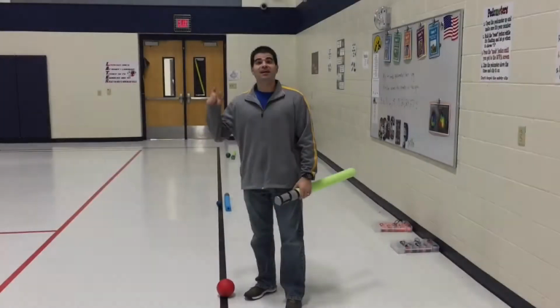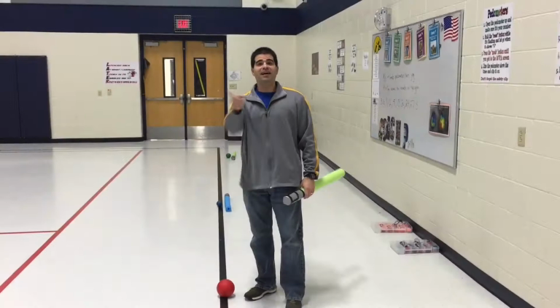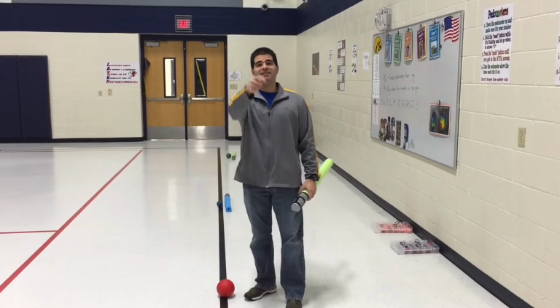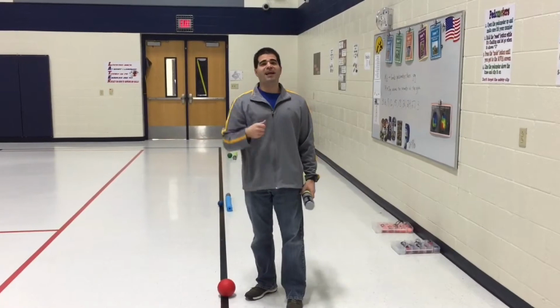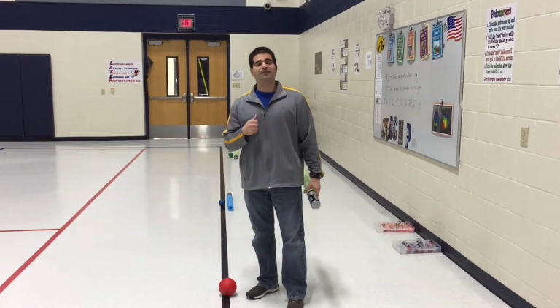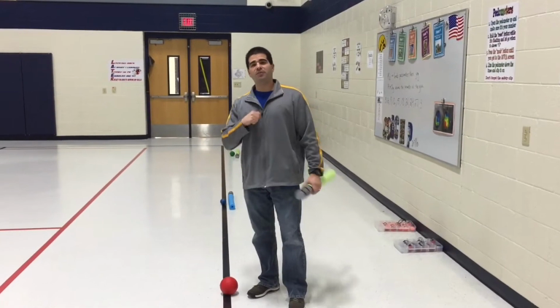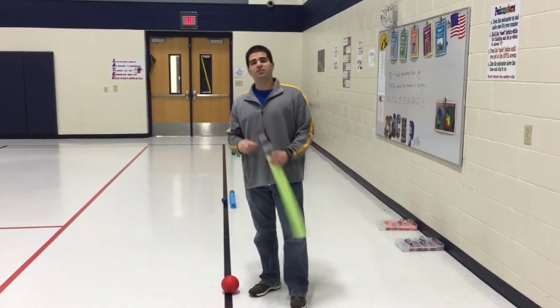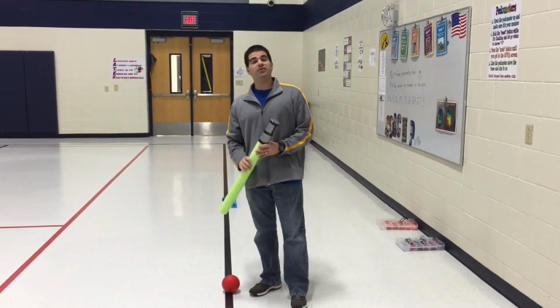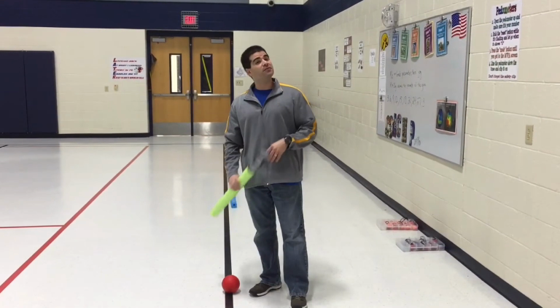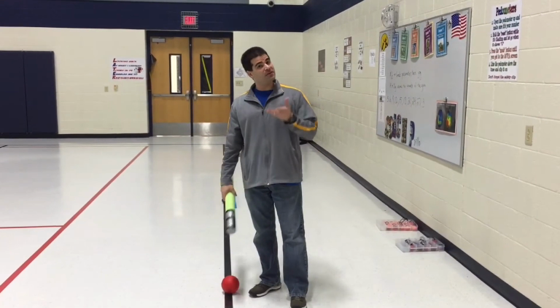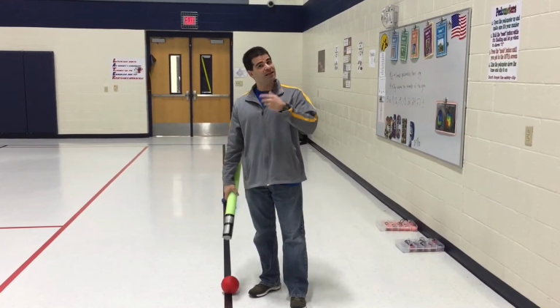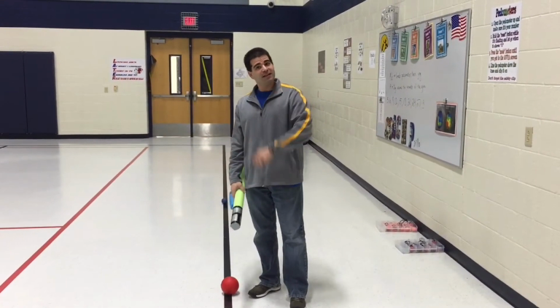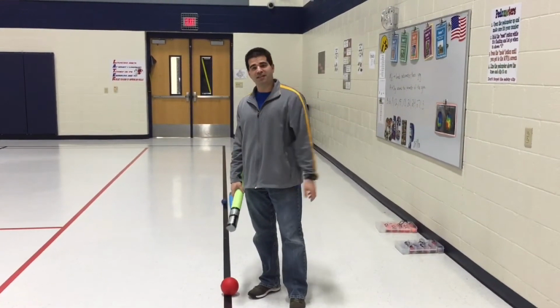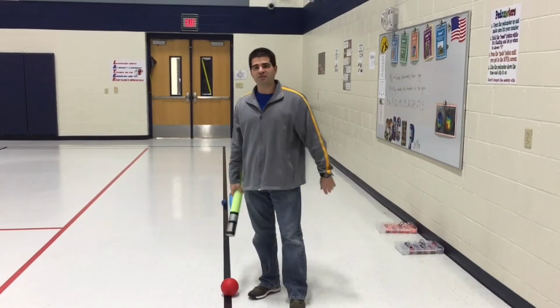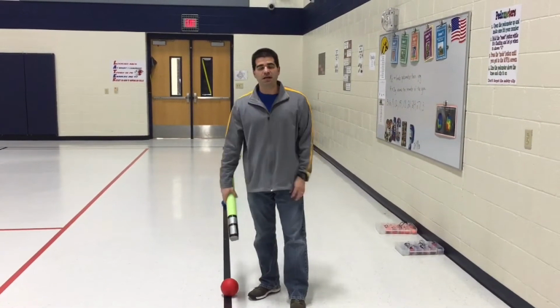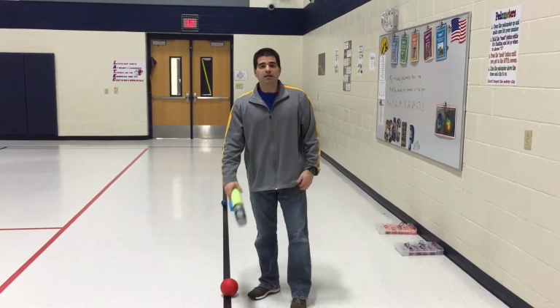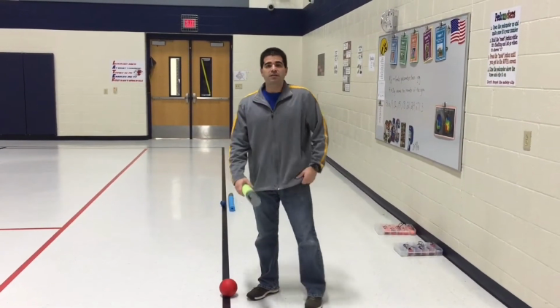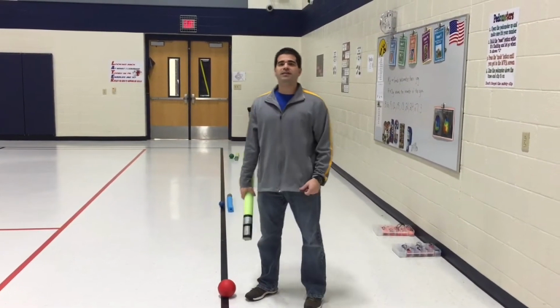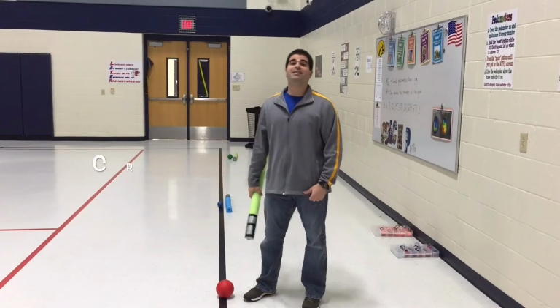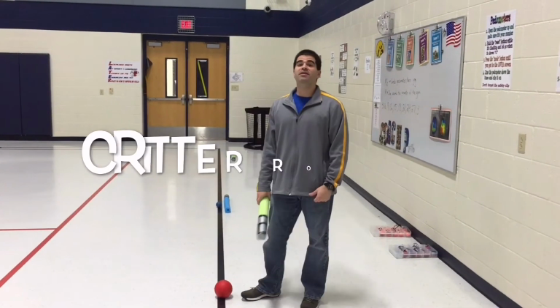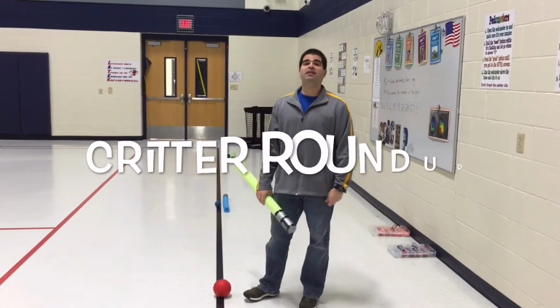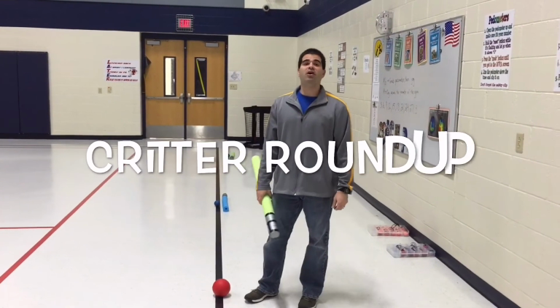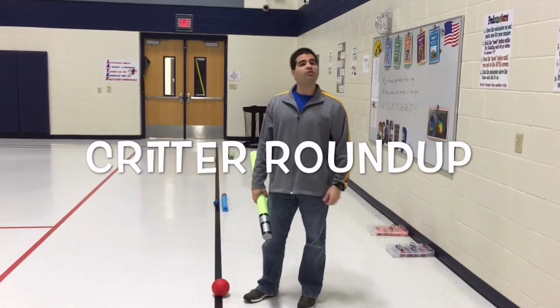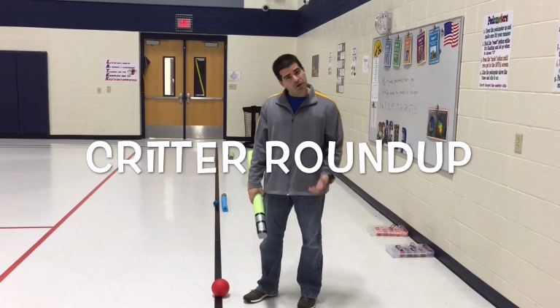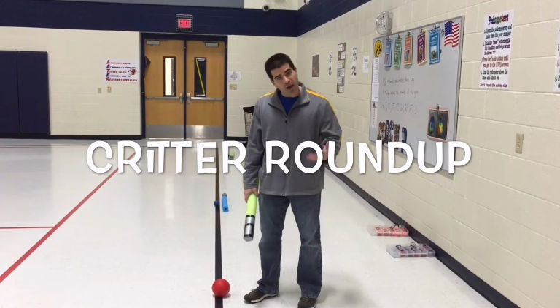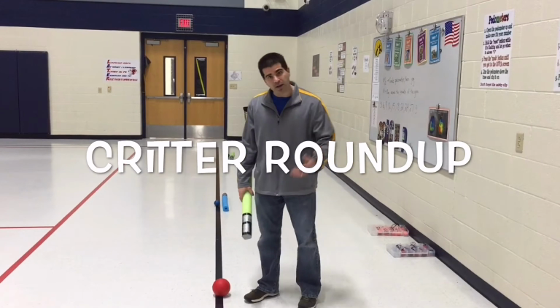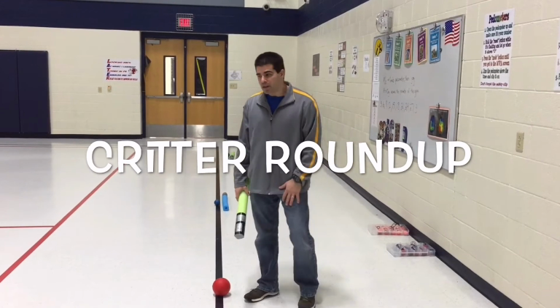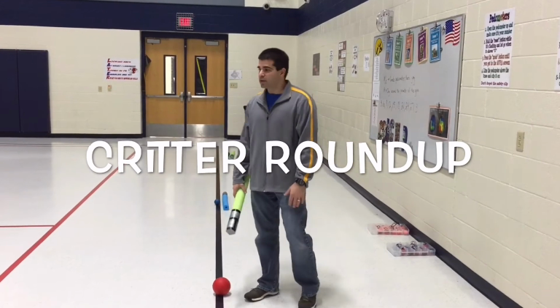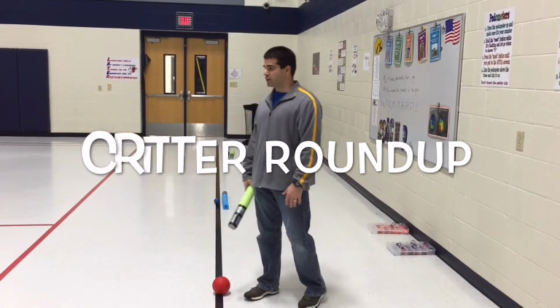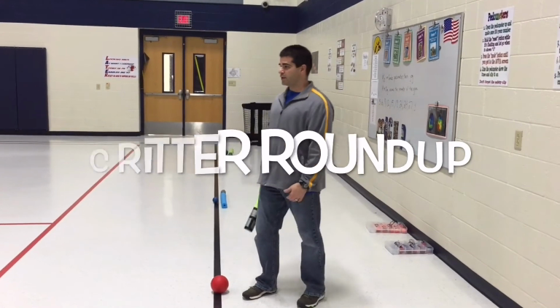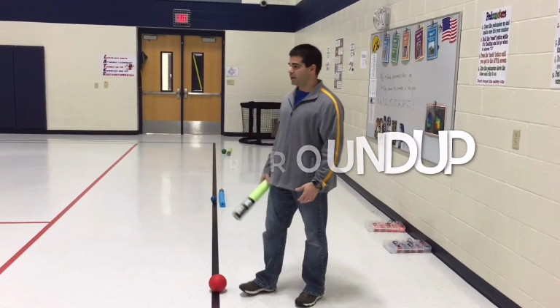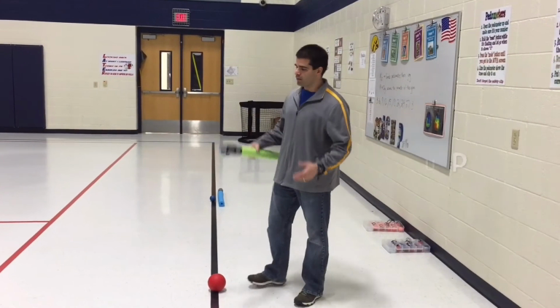Hey, let's get active. I'm Coach Burrell. Thank you for tuning in to Teach Bizet. This week's activity is called Critter Roundup. So here's what you're going to need.